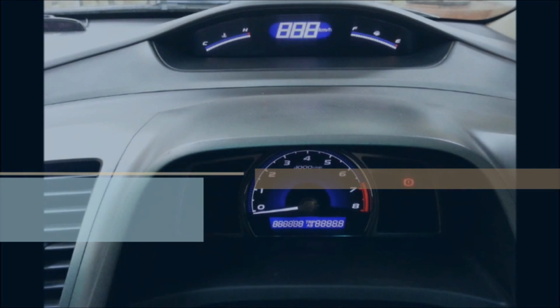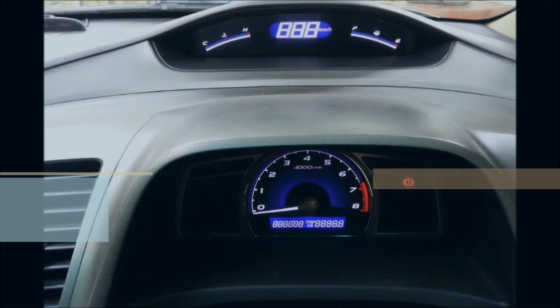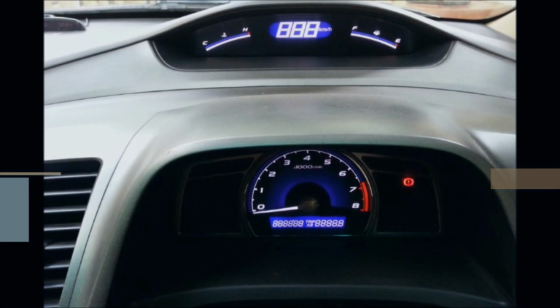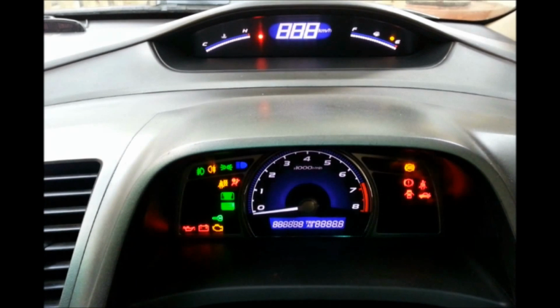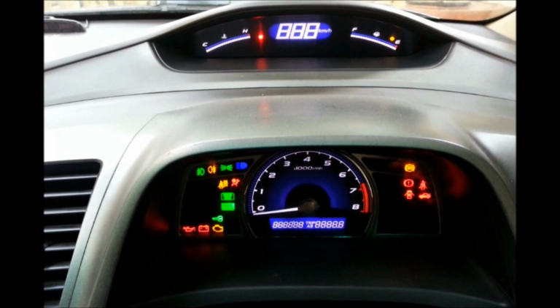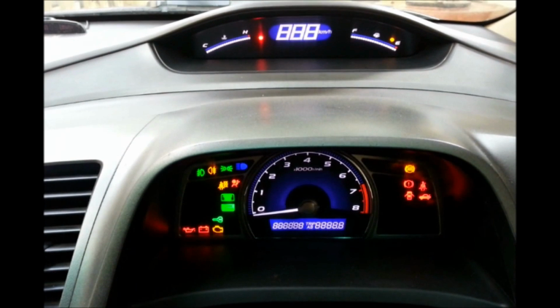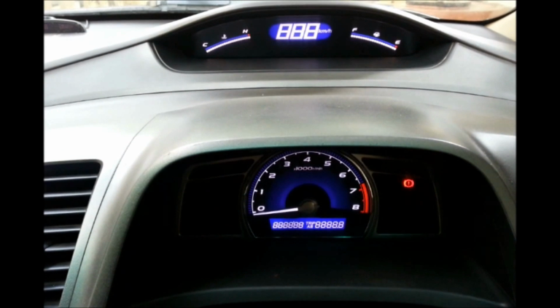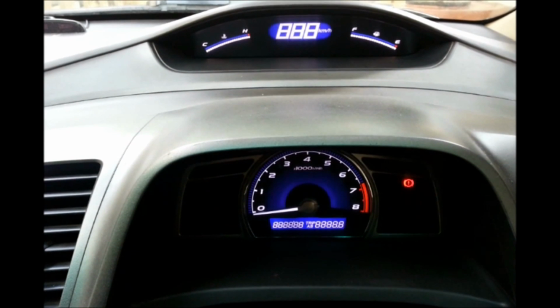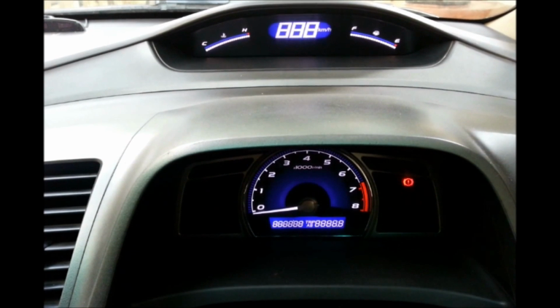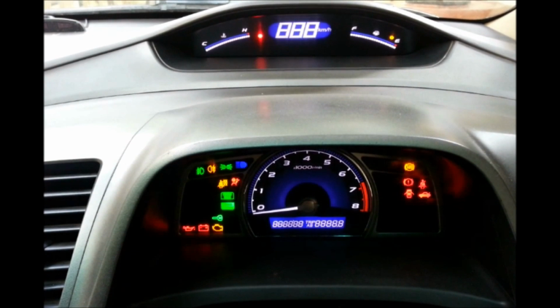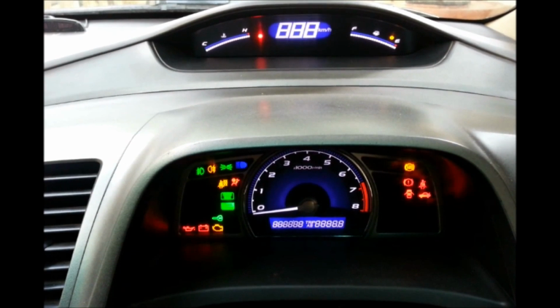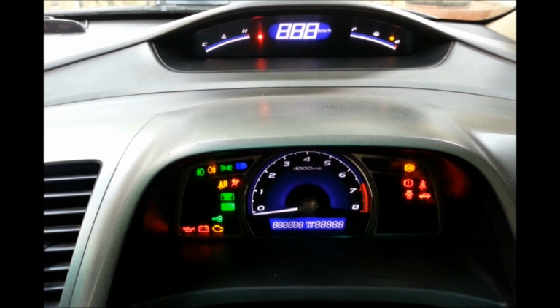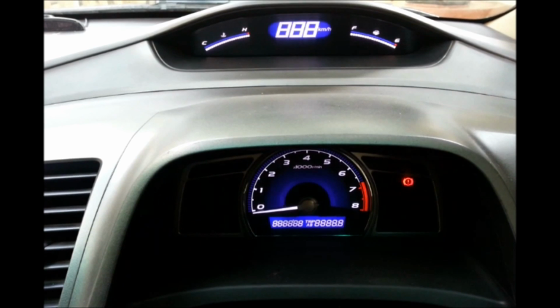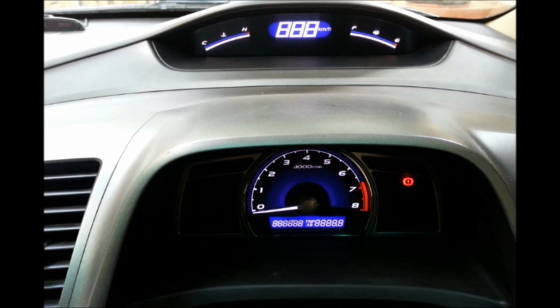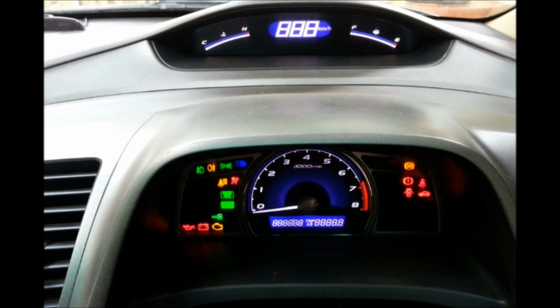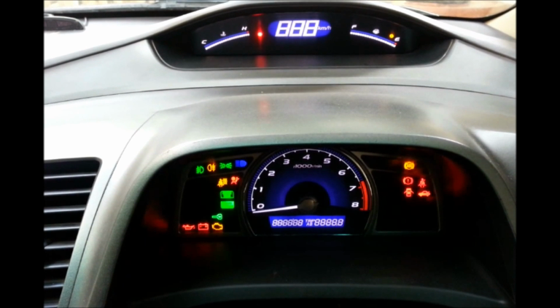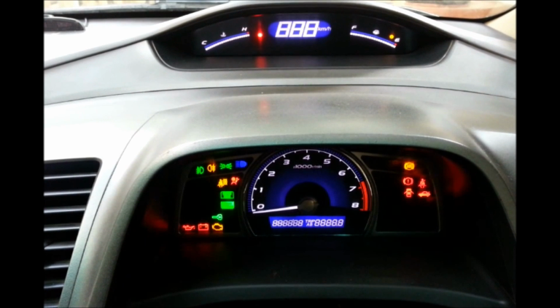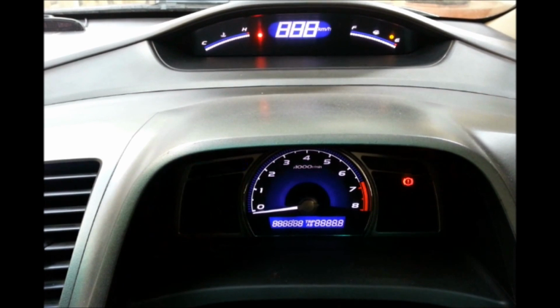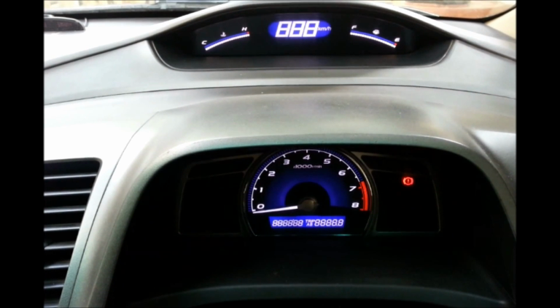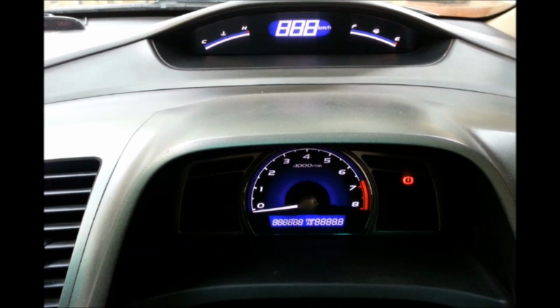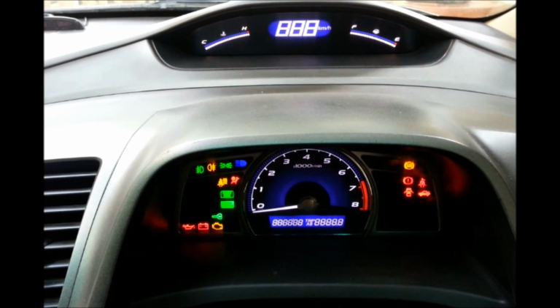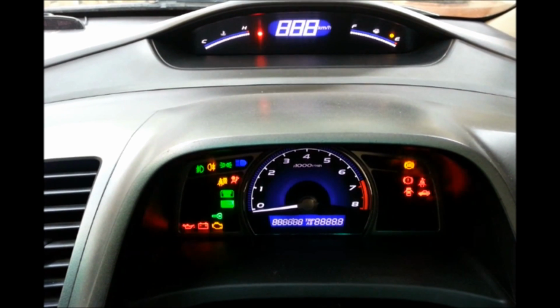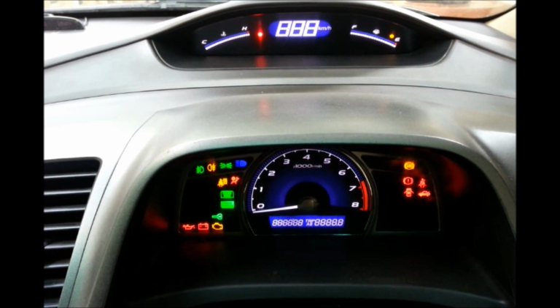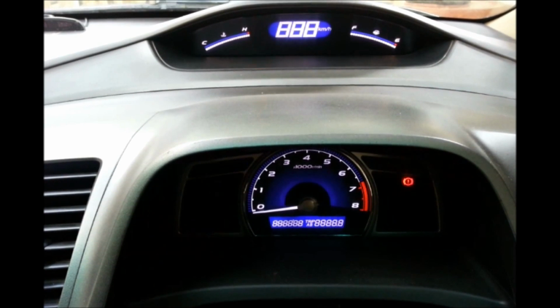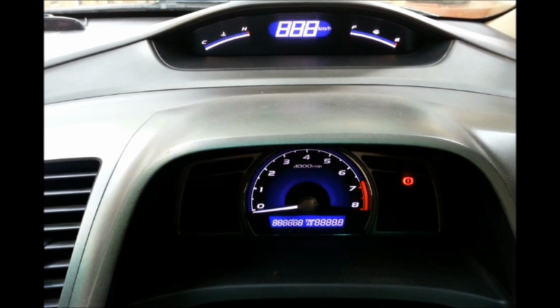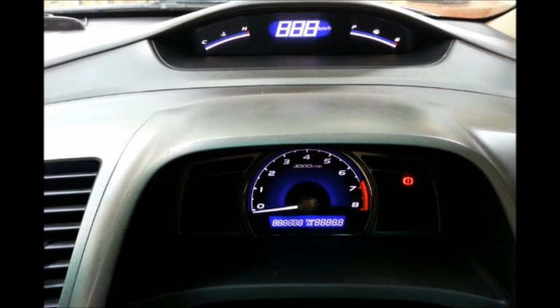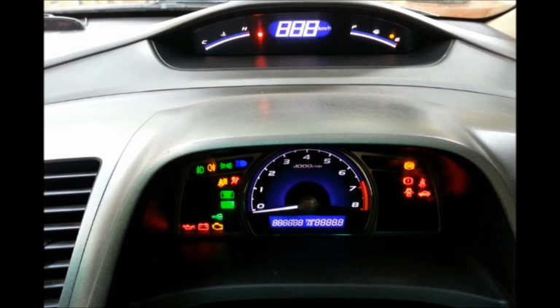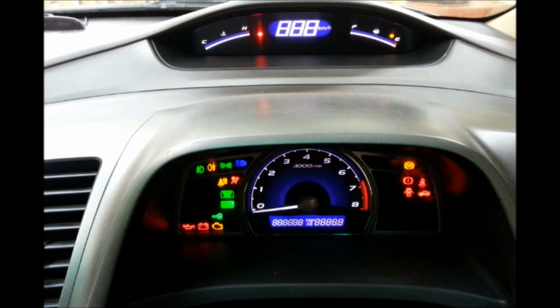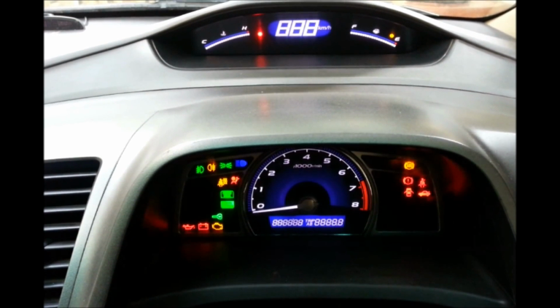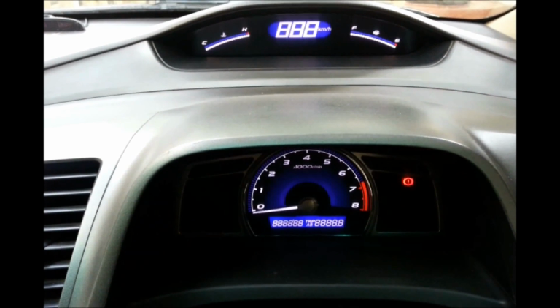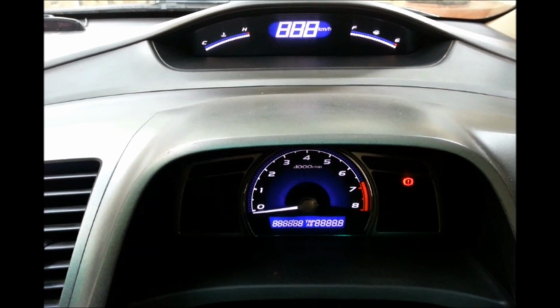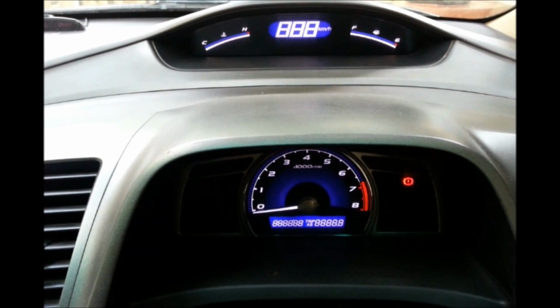Hey YouTube, today we are going to run a speedometer diagnostic test on our 2007 Honda Civic.